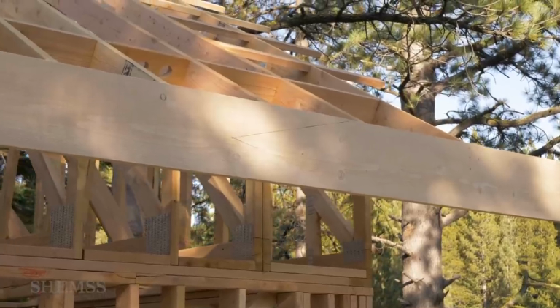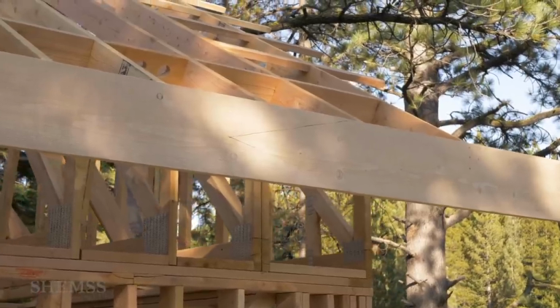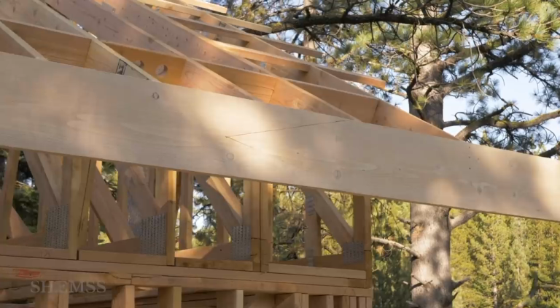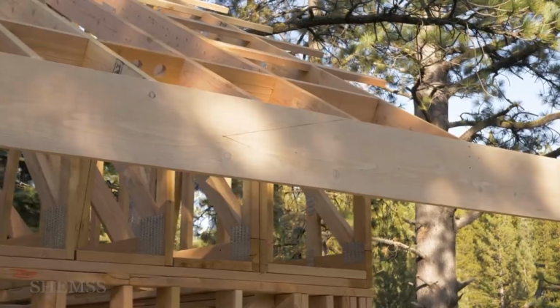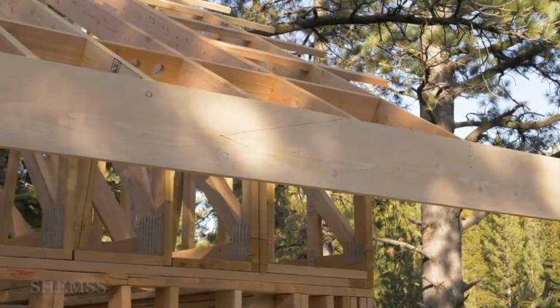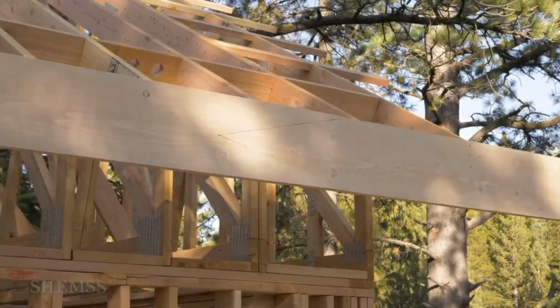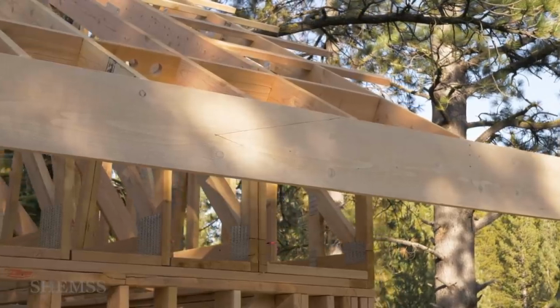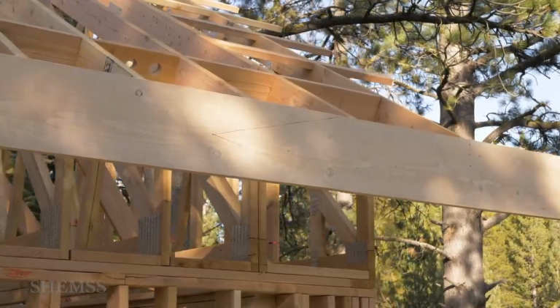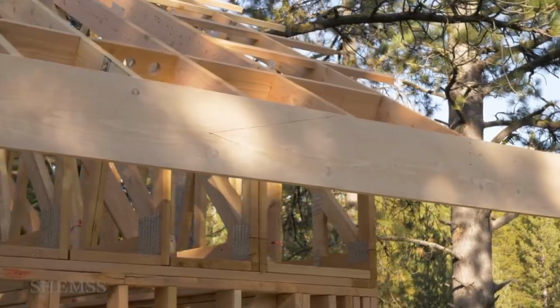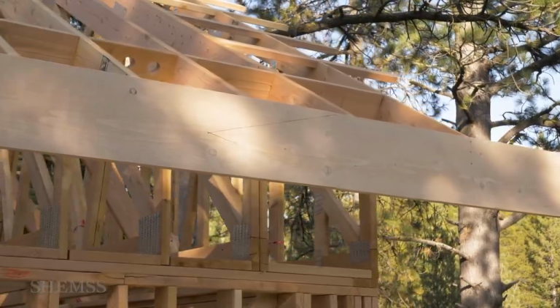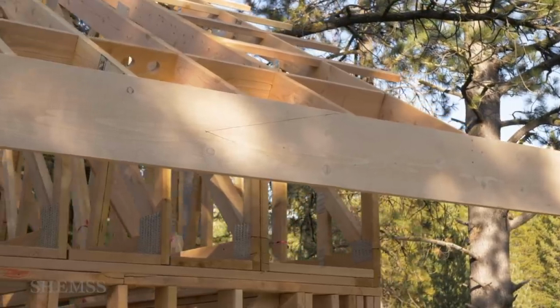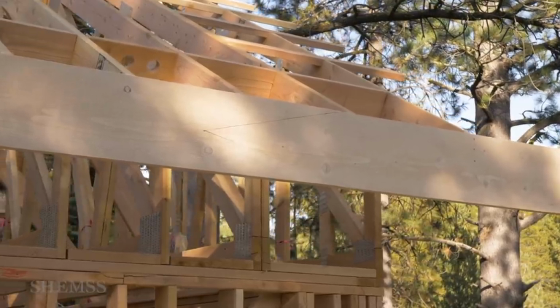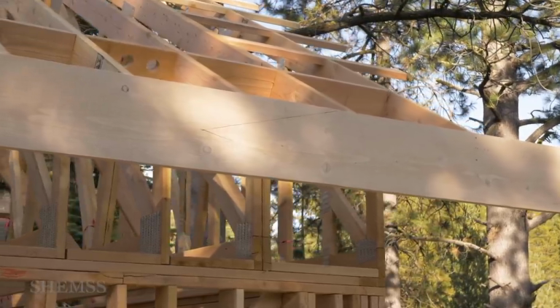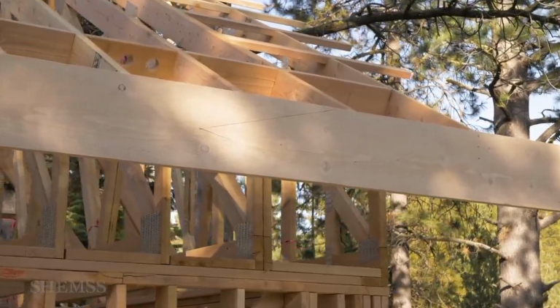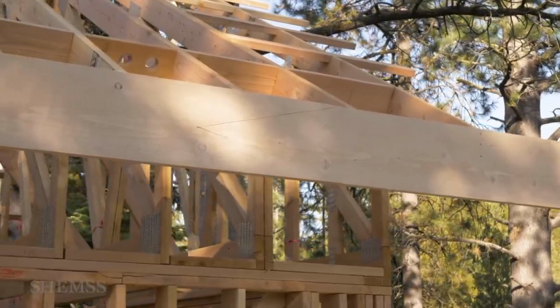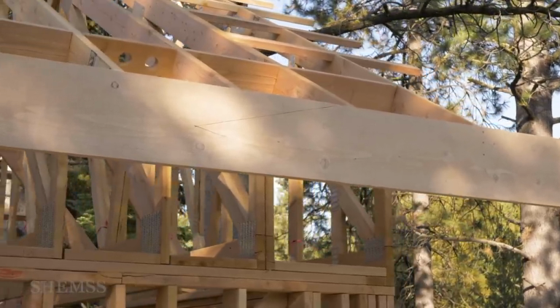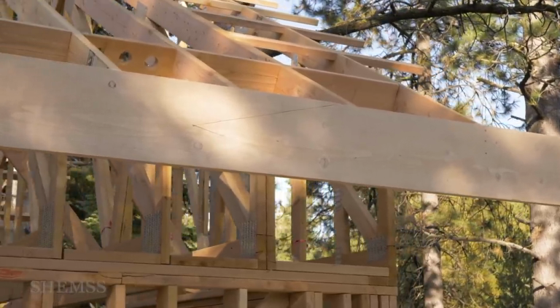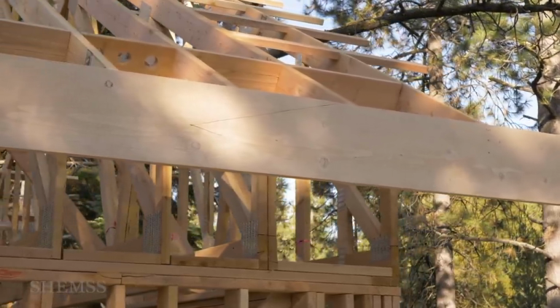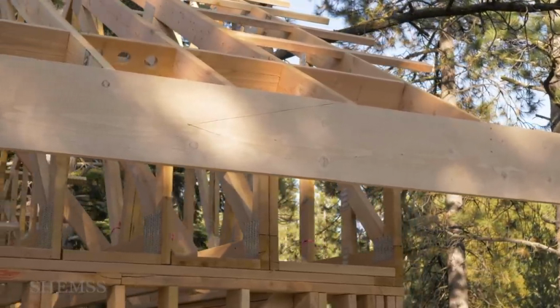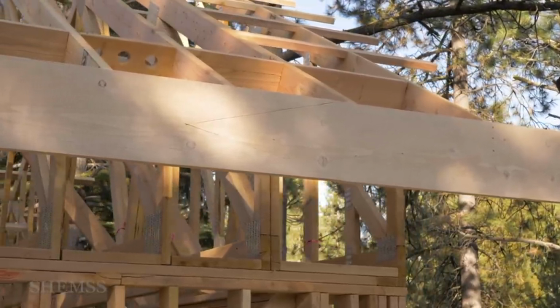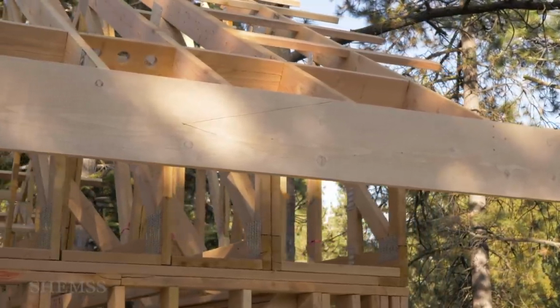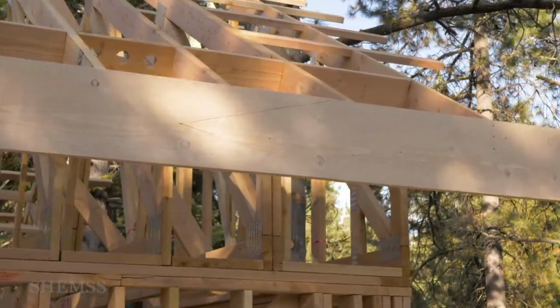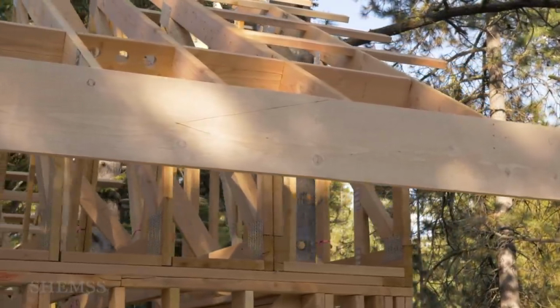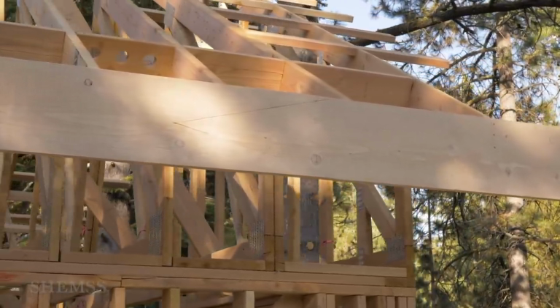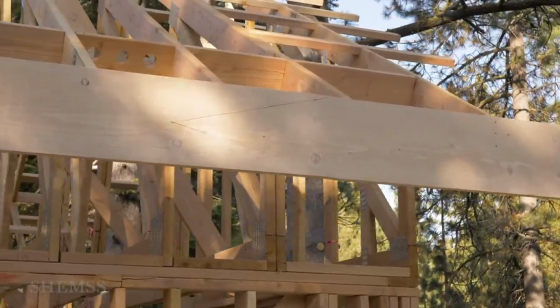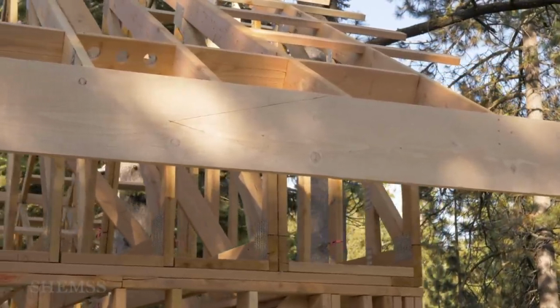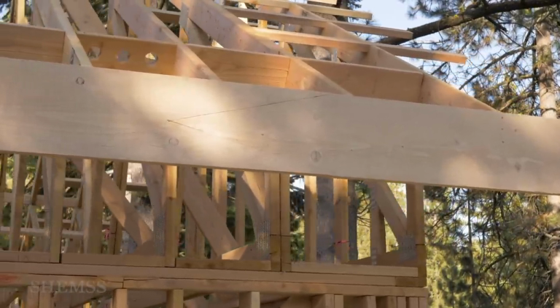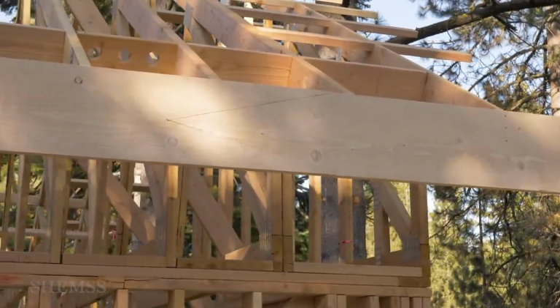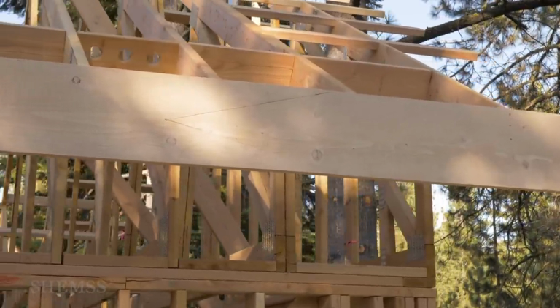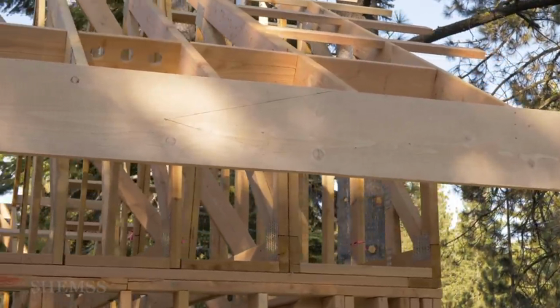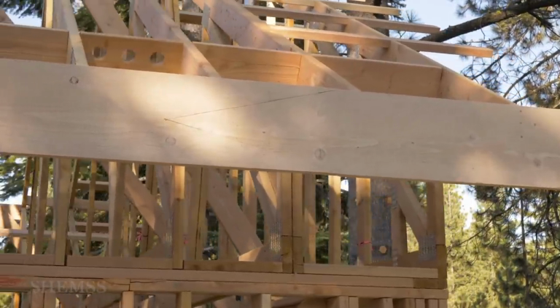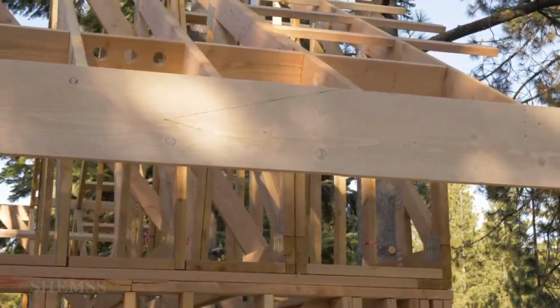Once the fascia is up, we paint it right away before the rest of the house is built.